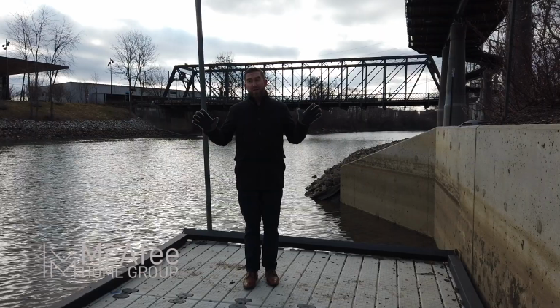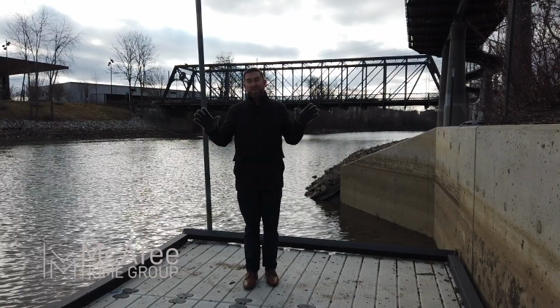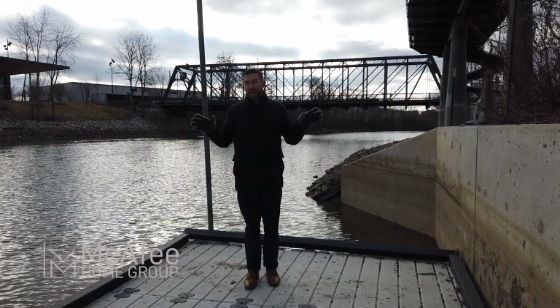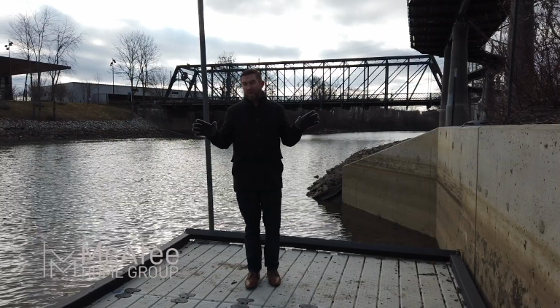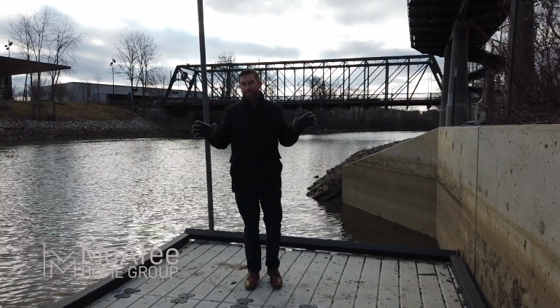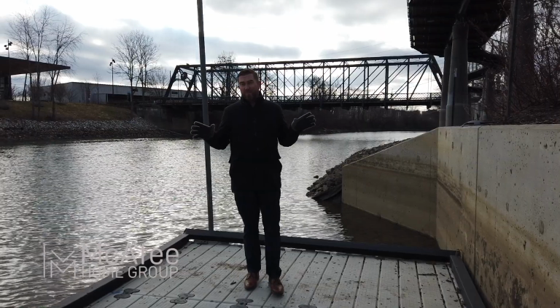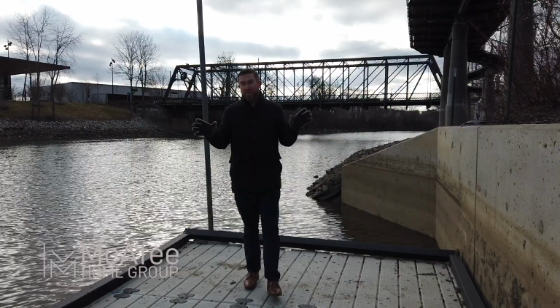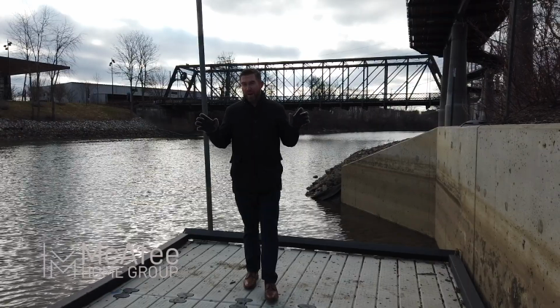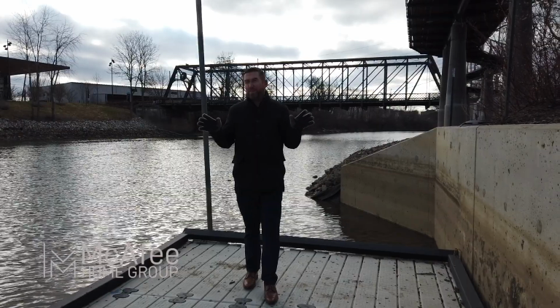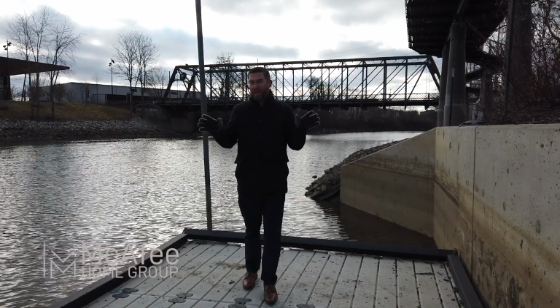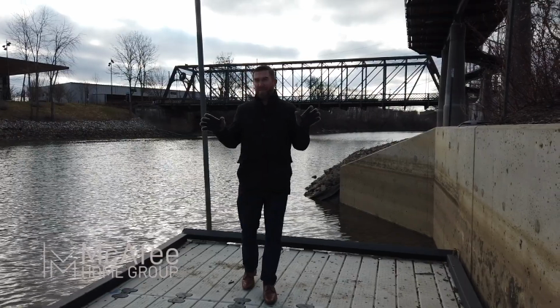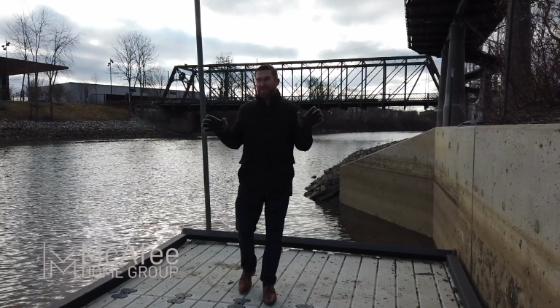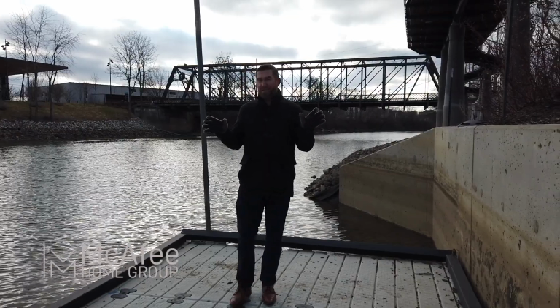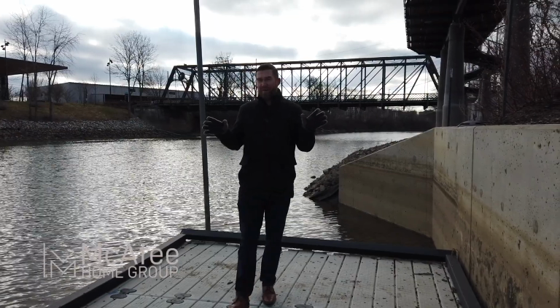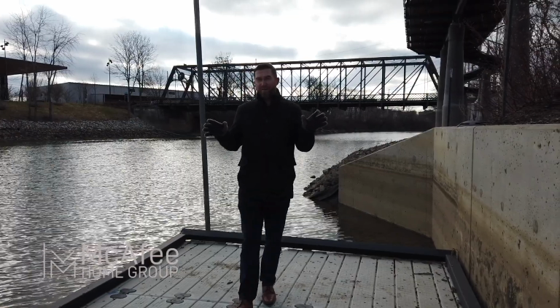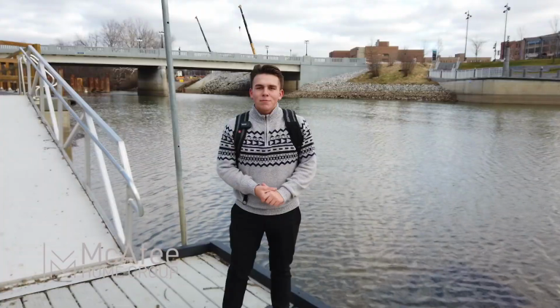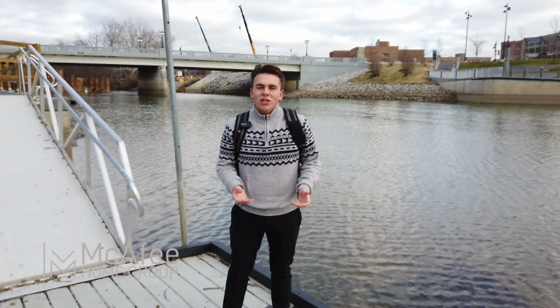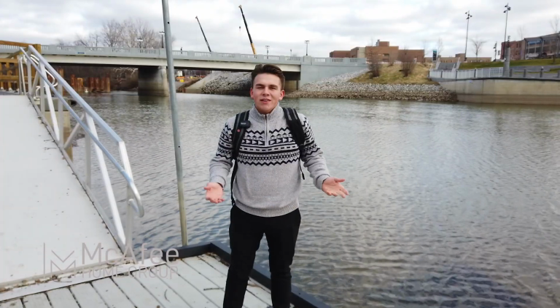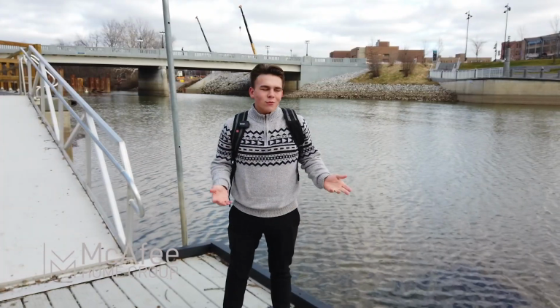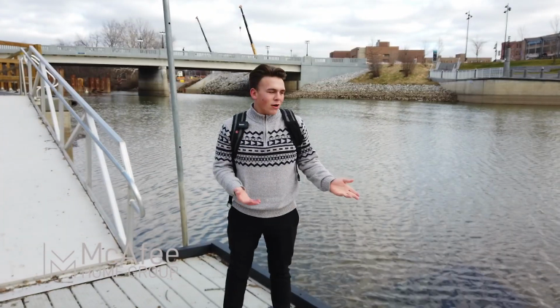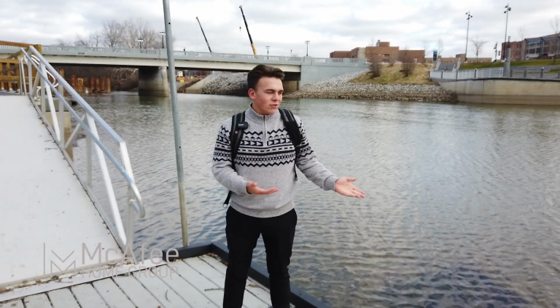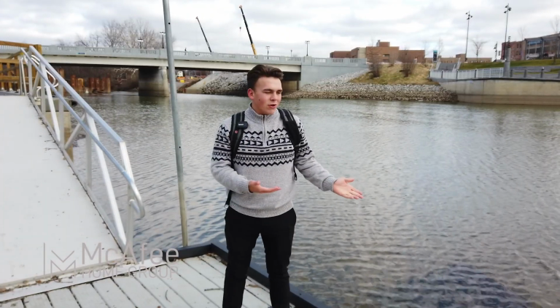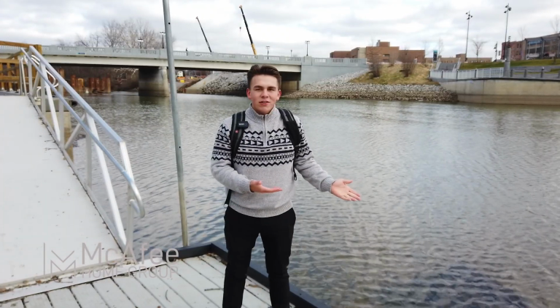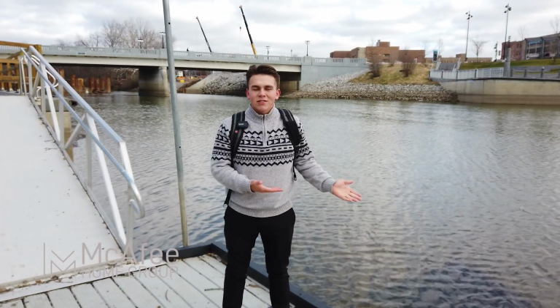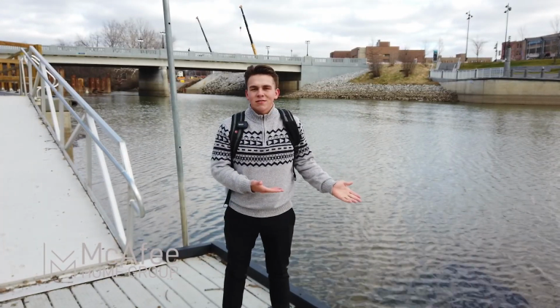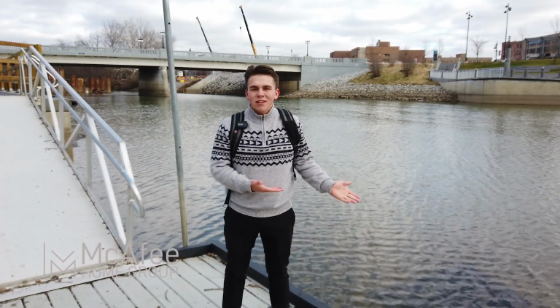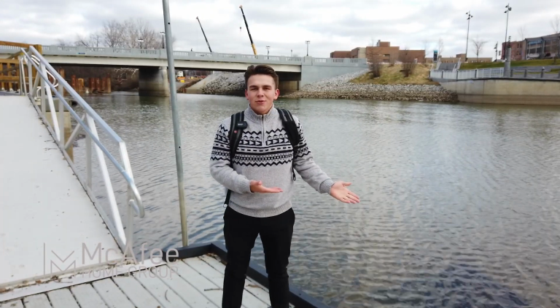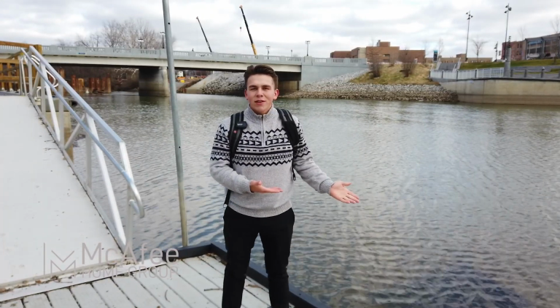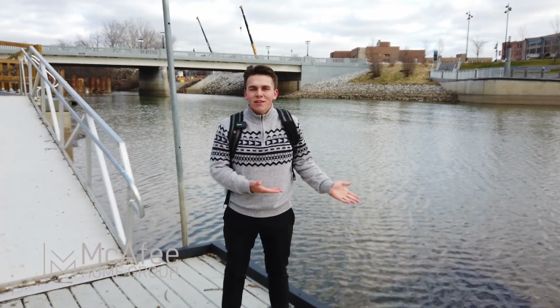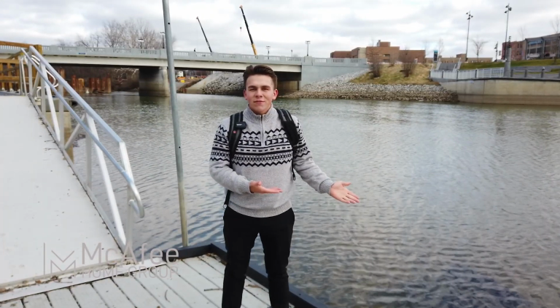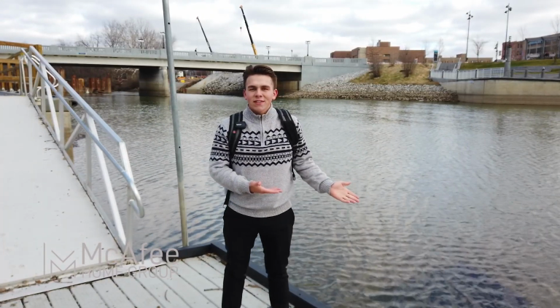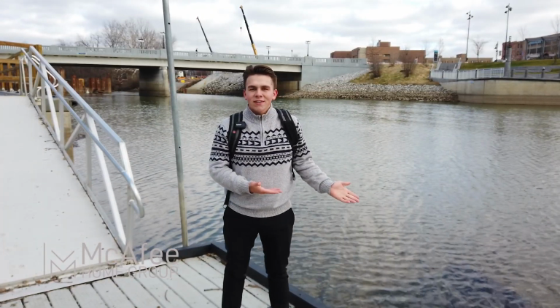You're probably asking yourself, but Jake, the water's so dirty. Is the city doing anything to fix it?